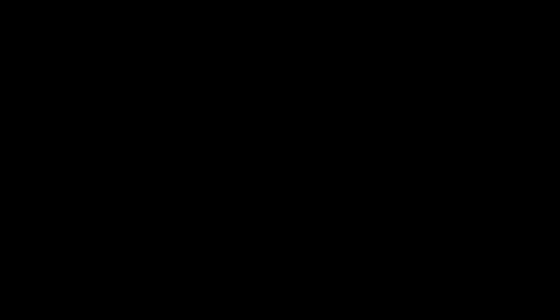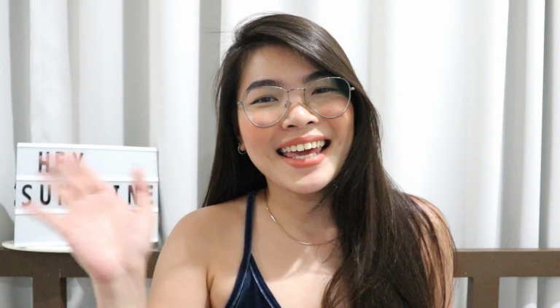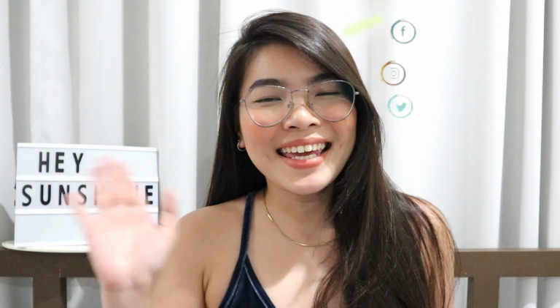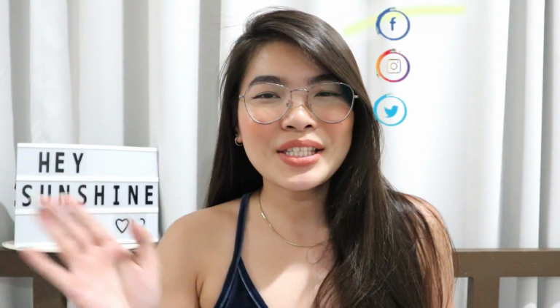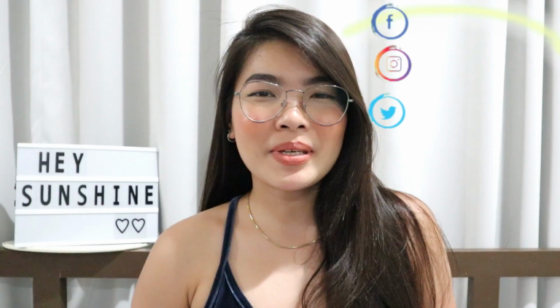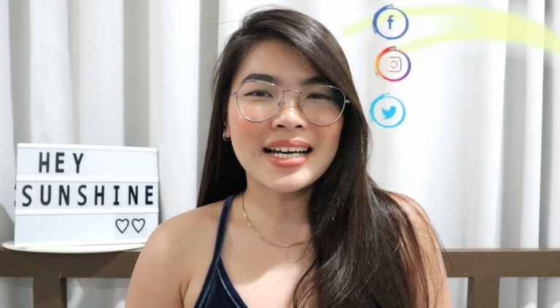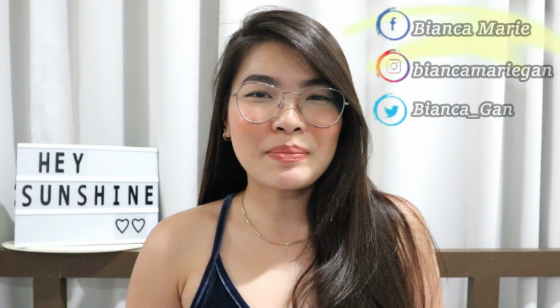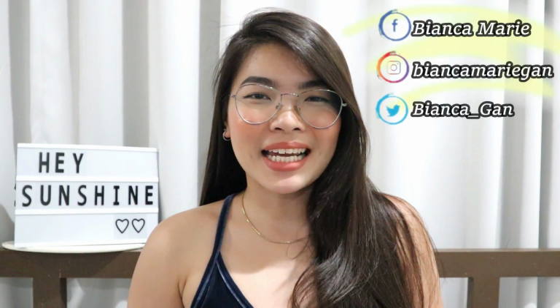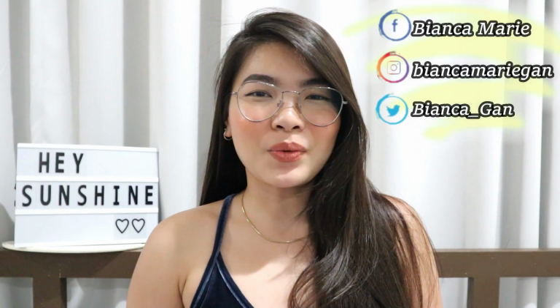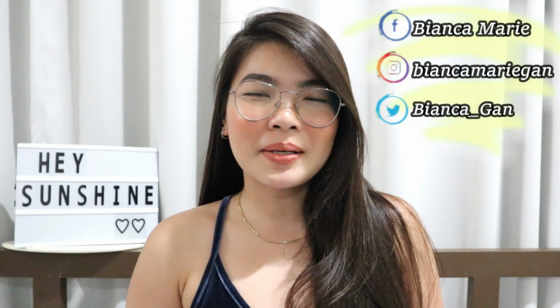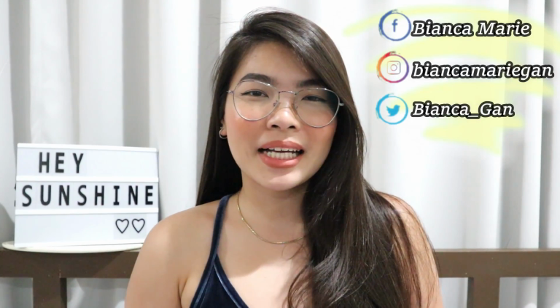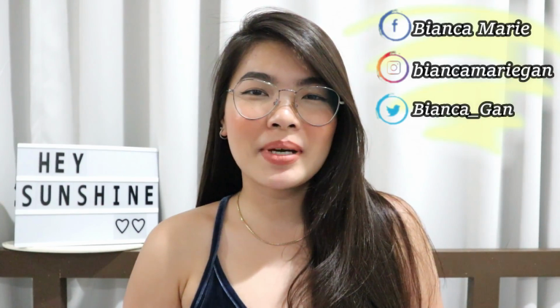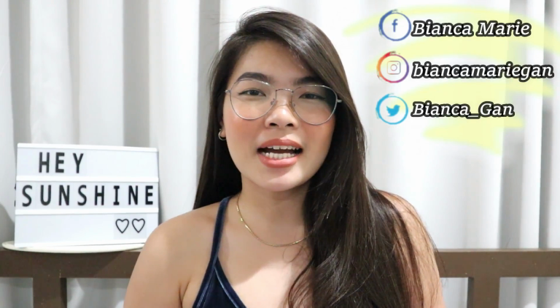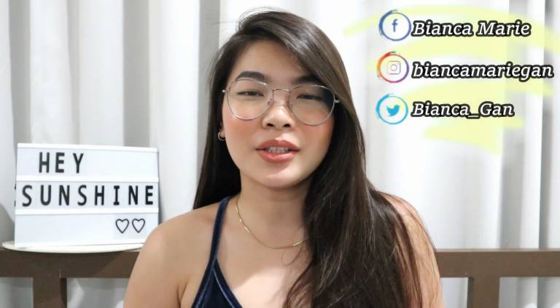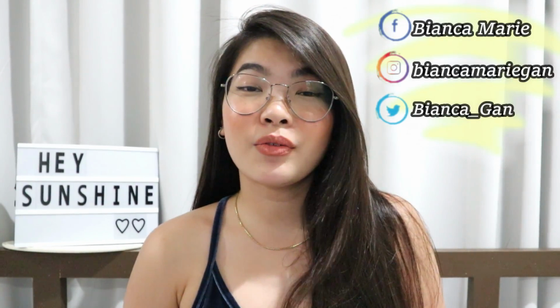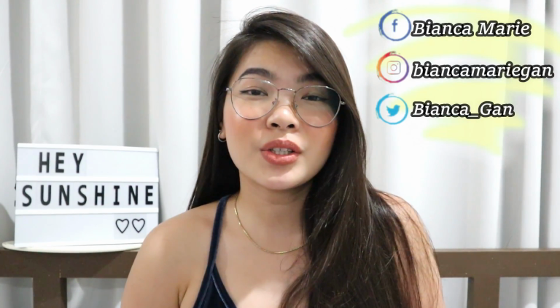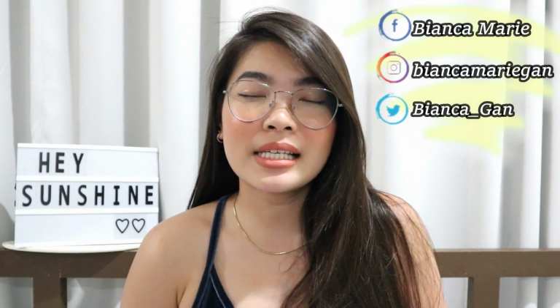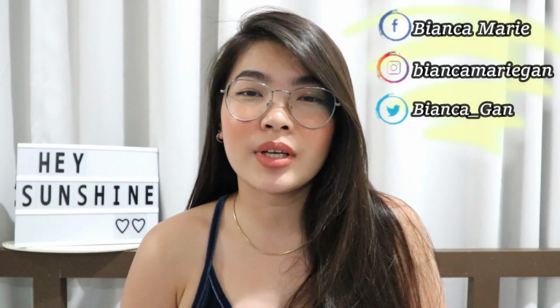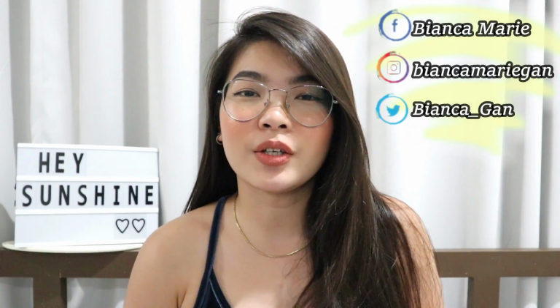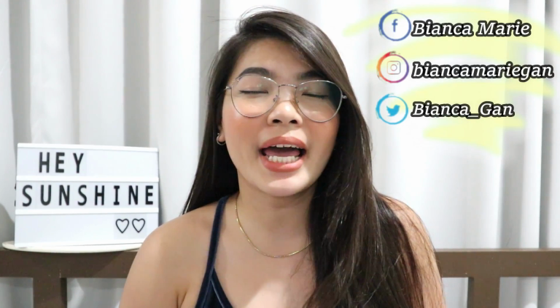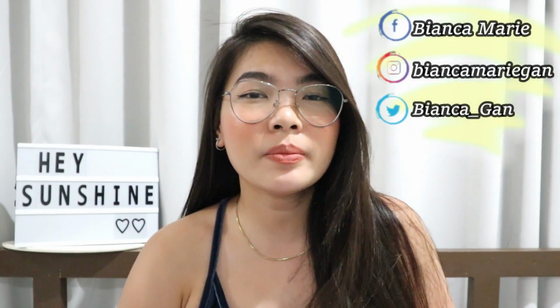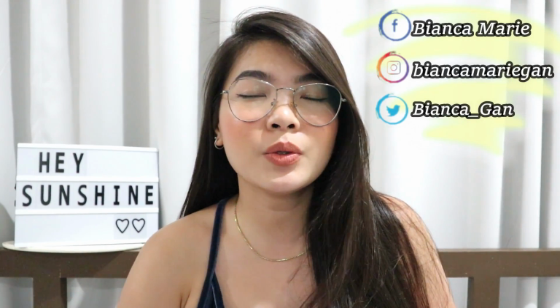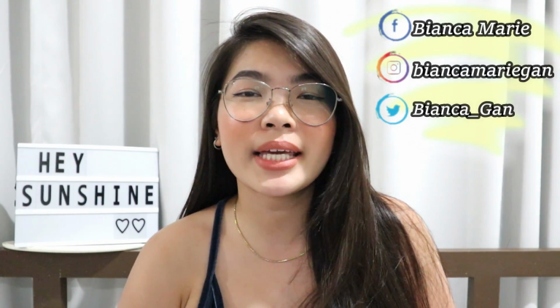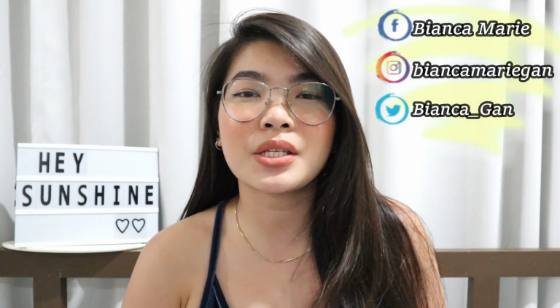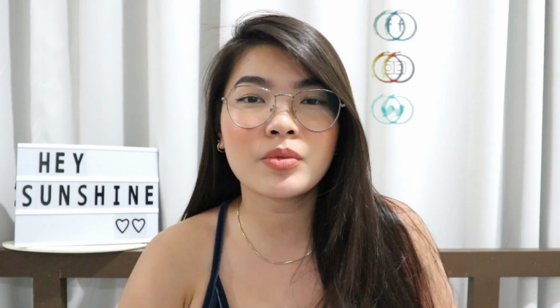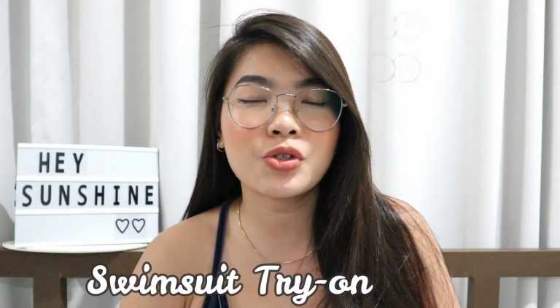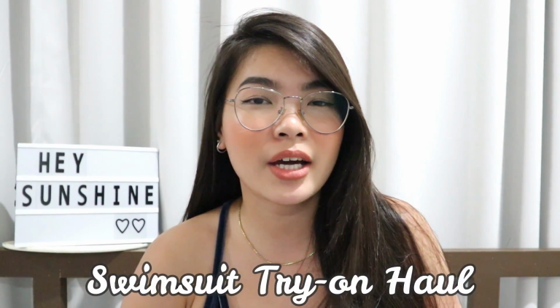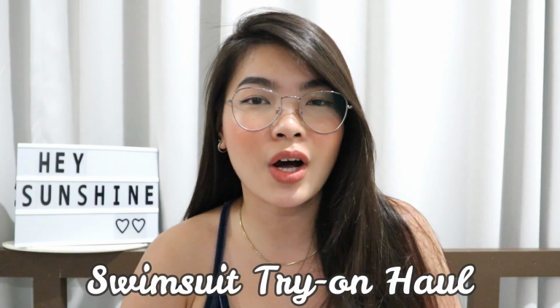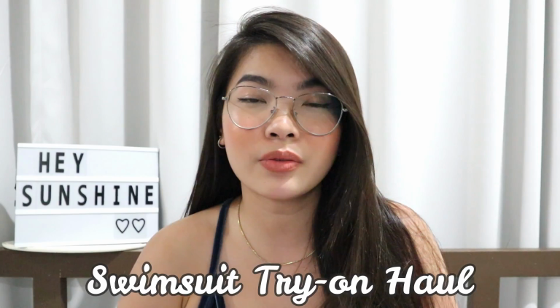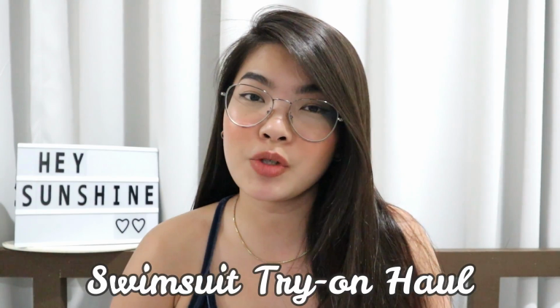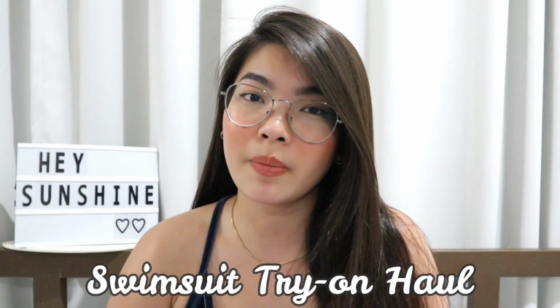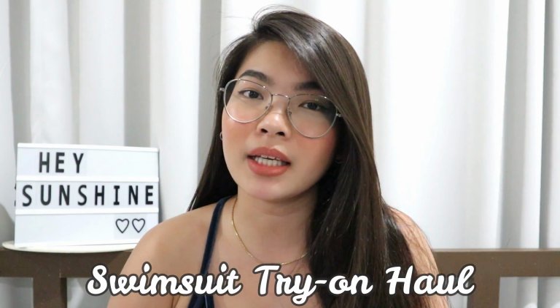Hey! It's me, Bianca Marie, and welcome back to my channel! For today's video, I will be doing a swimsuit try-on haul from Shopee.